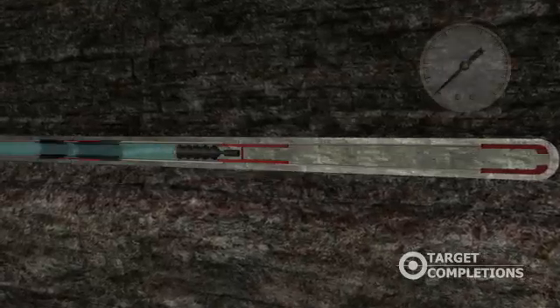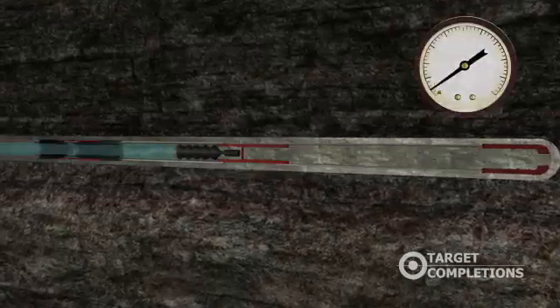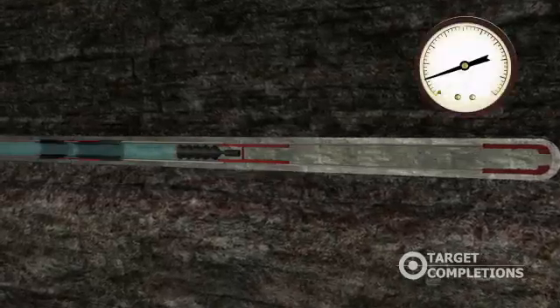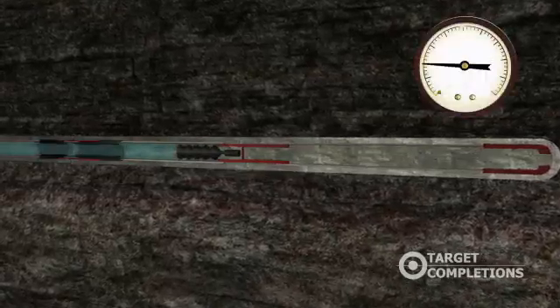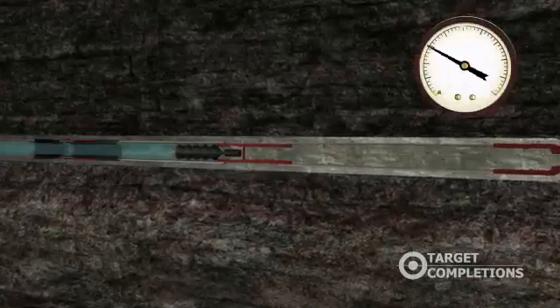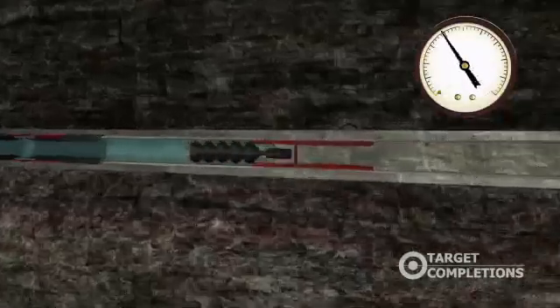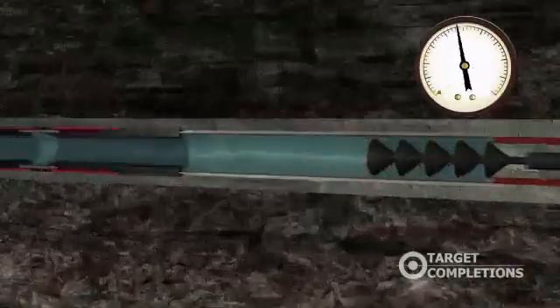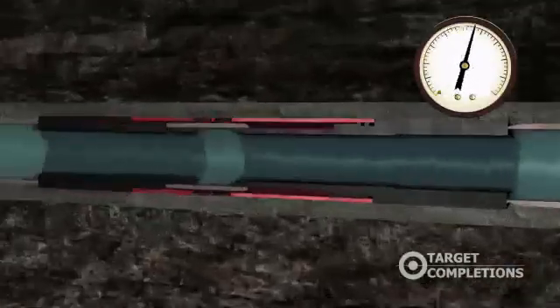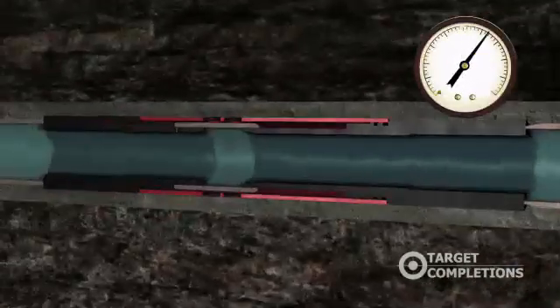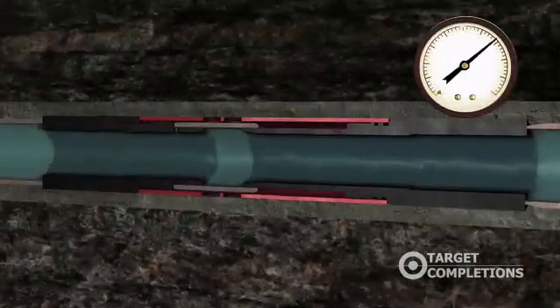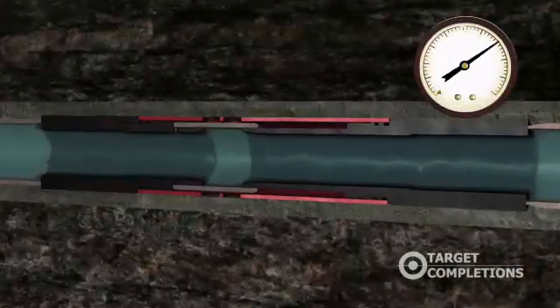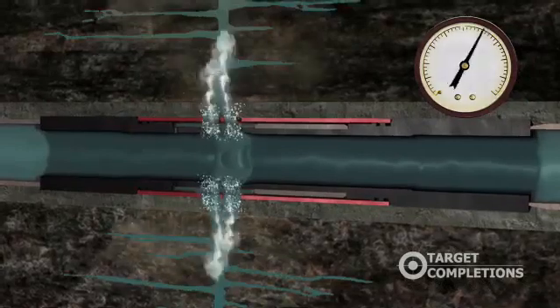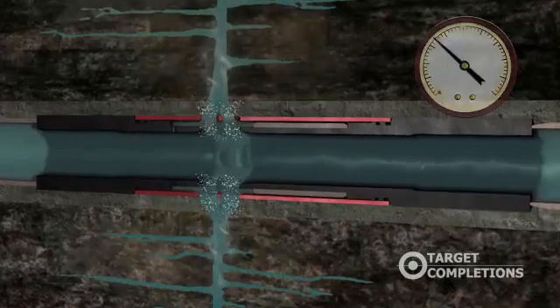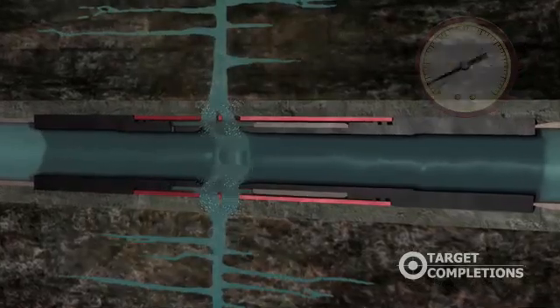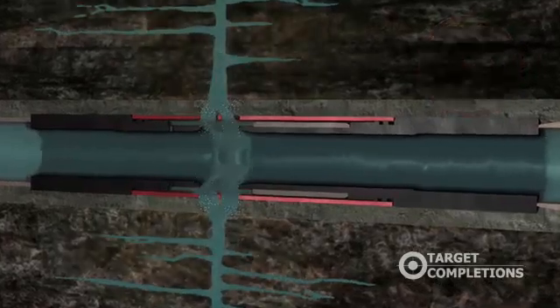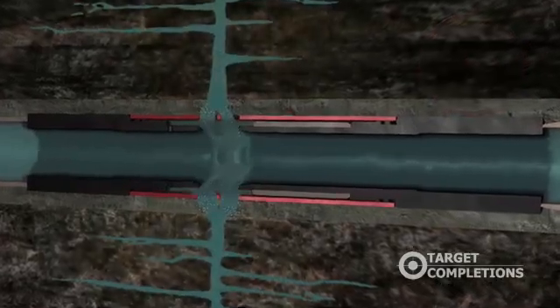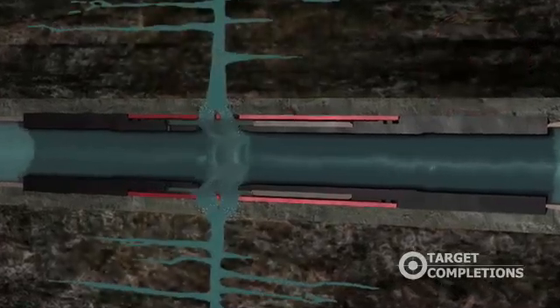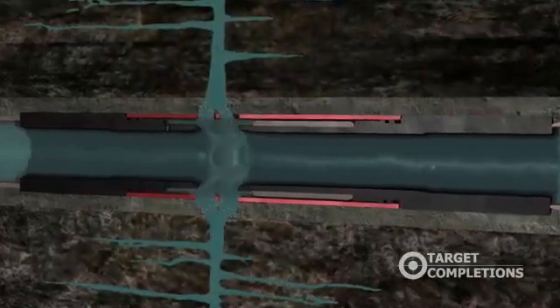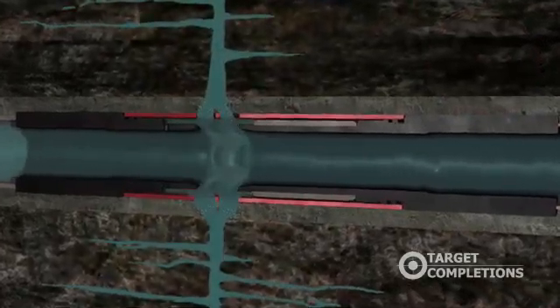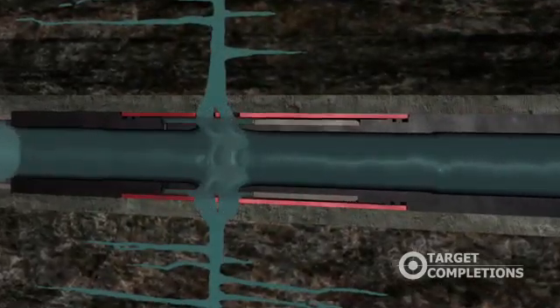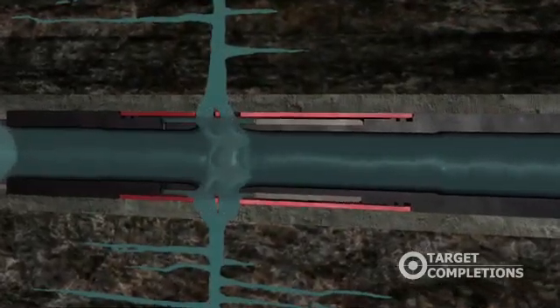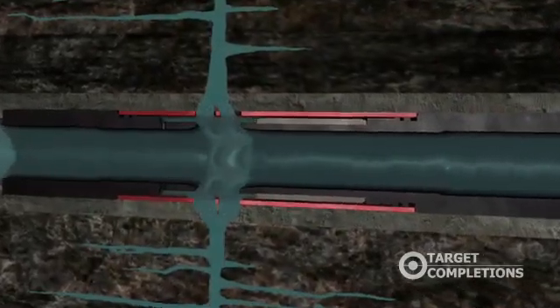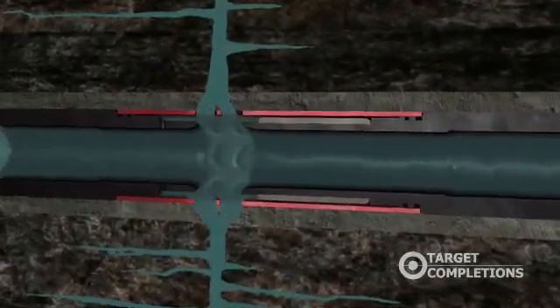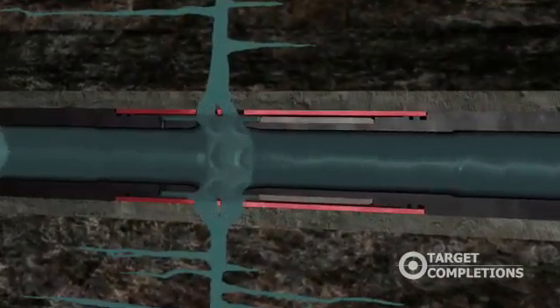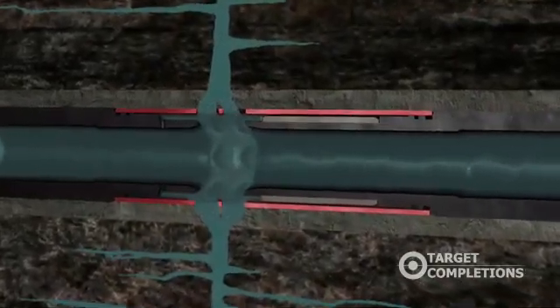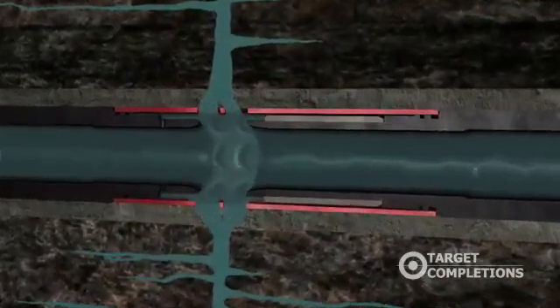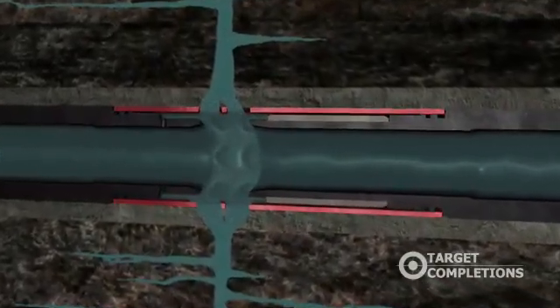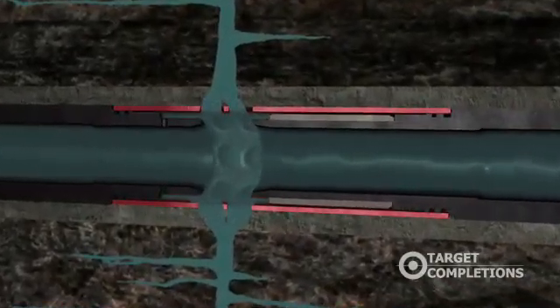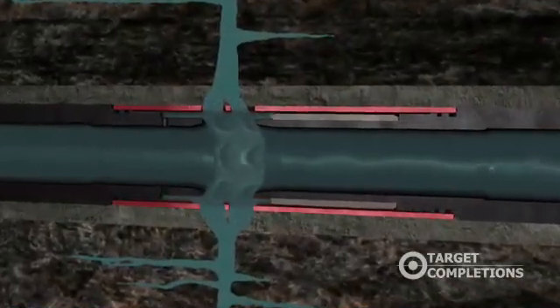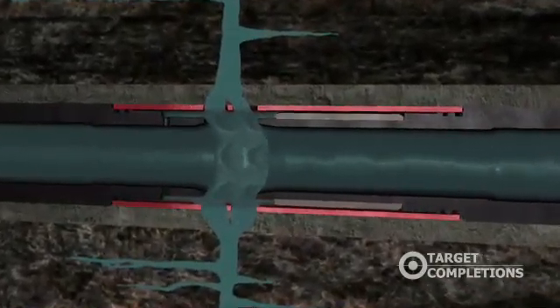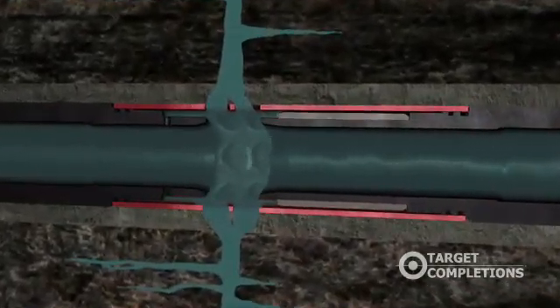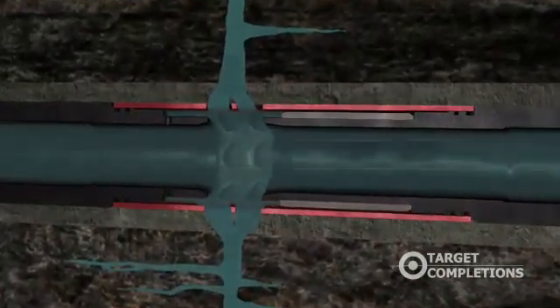Applied pressure in the casing string activates the launch. There is now communication between the cased hole and open hole.